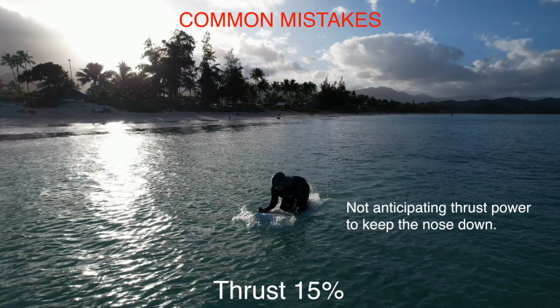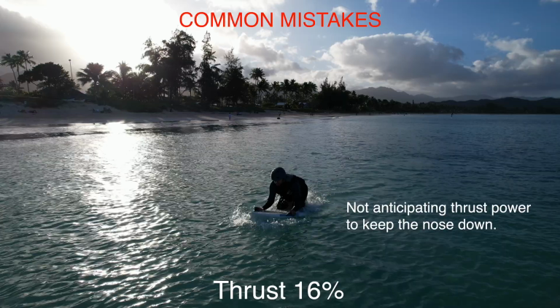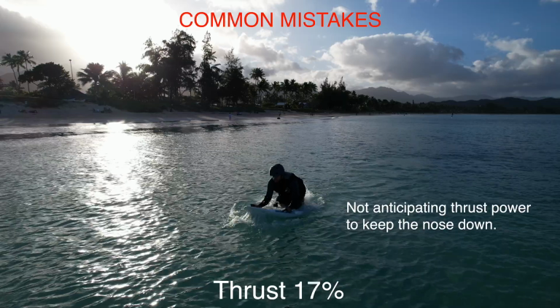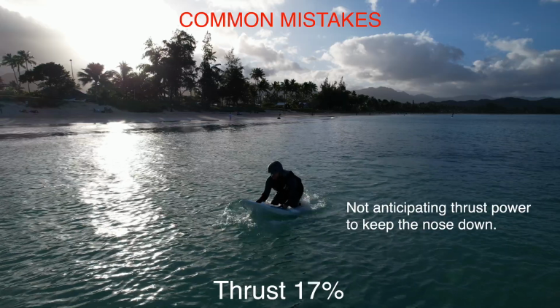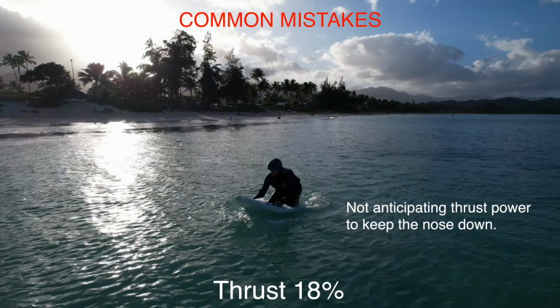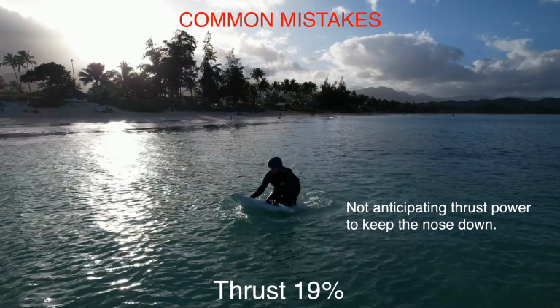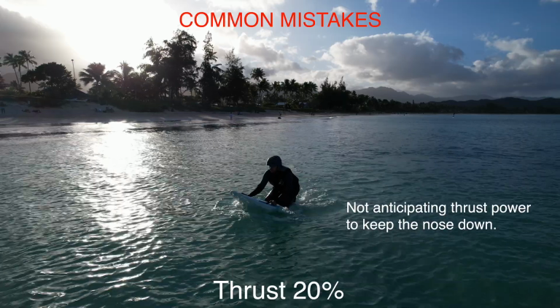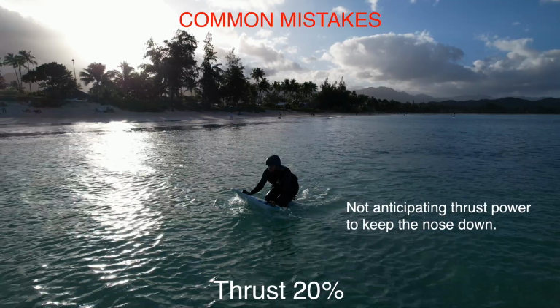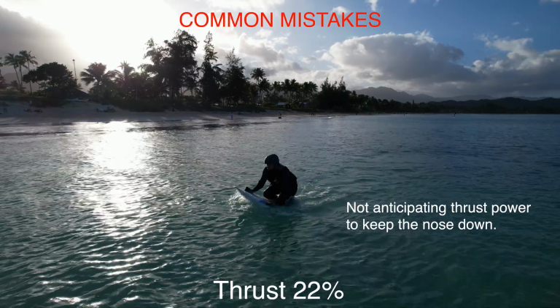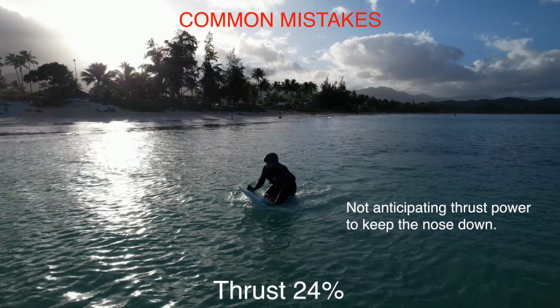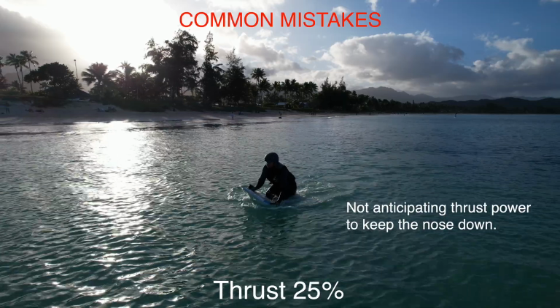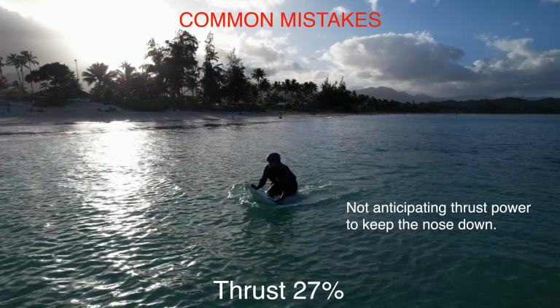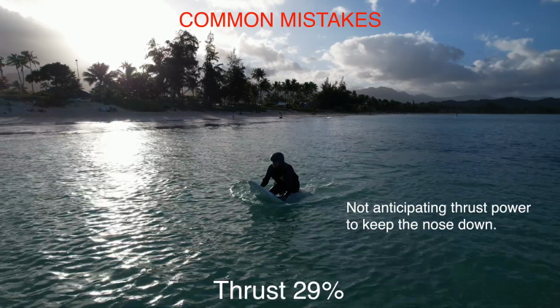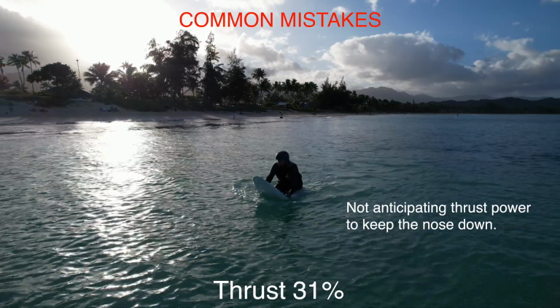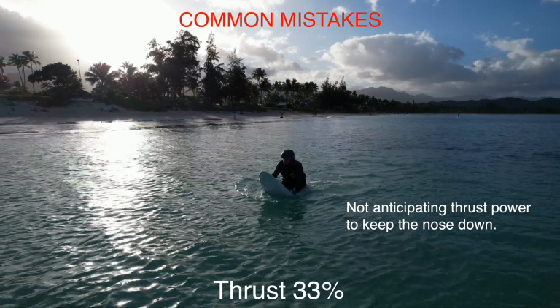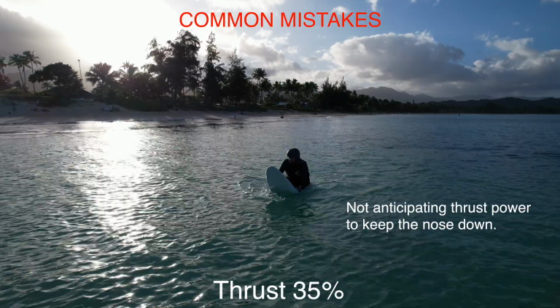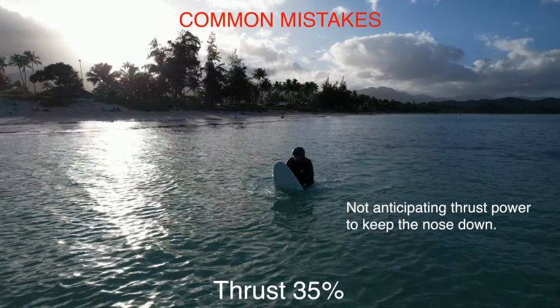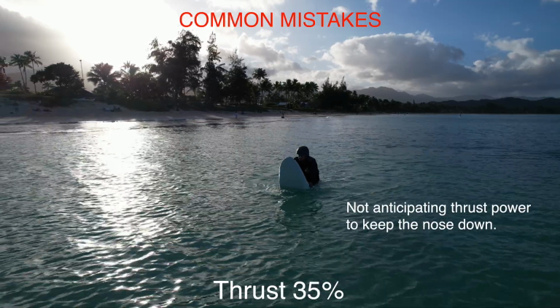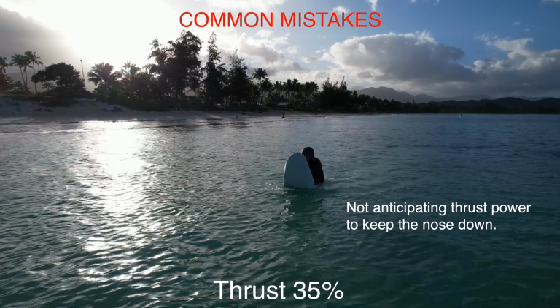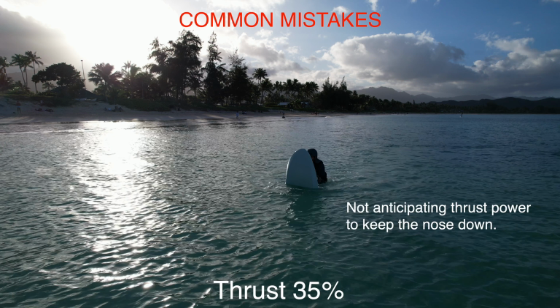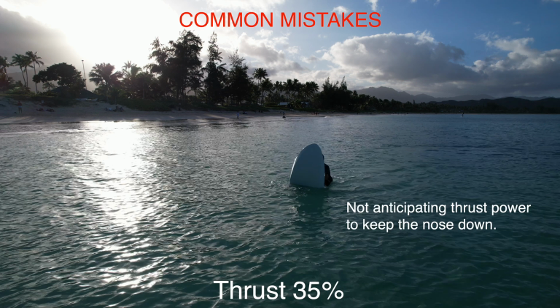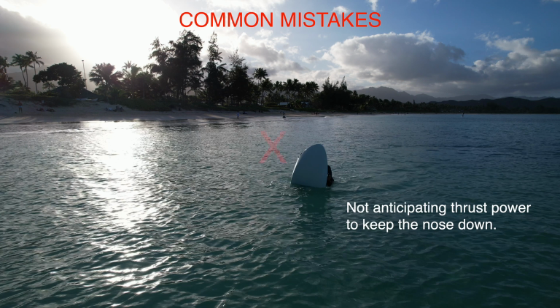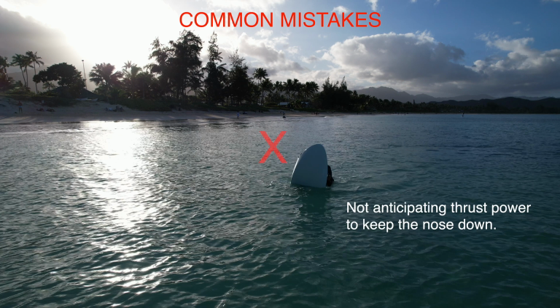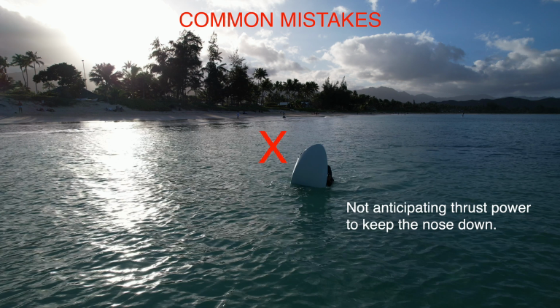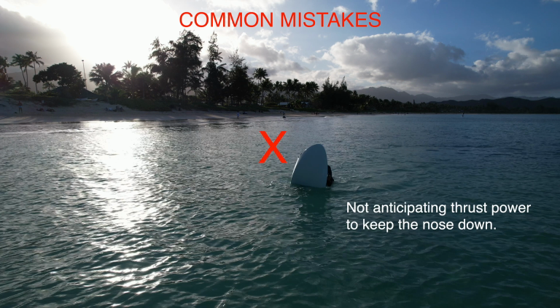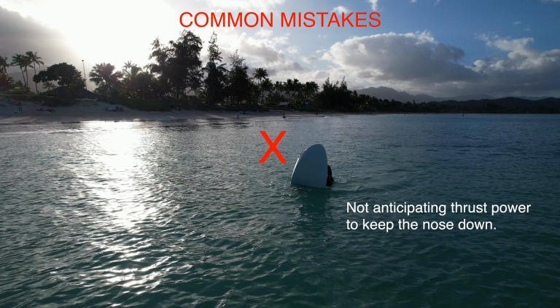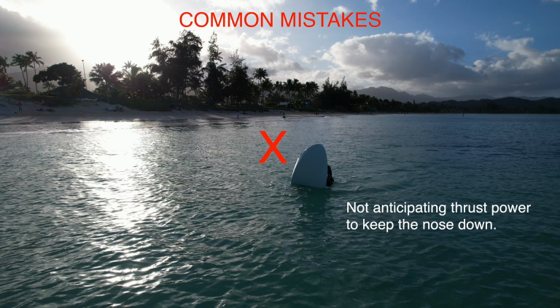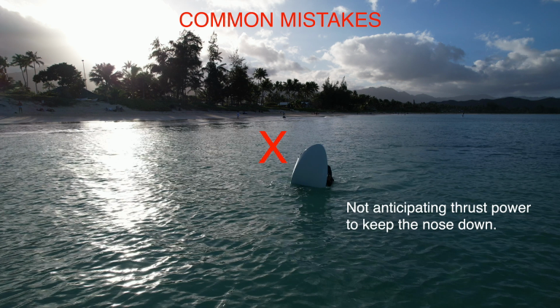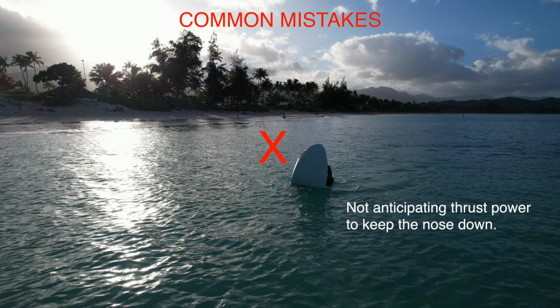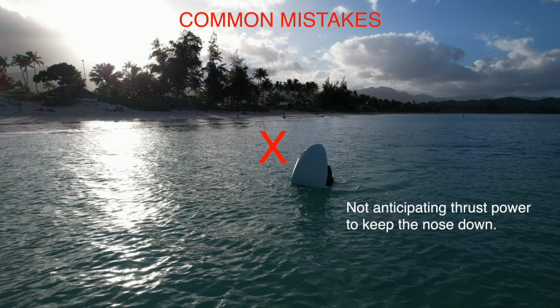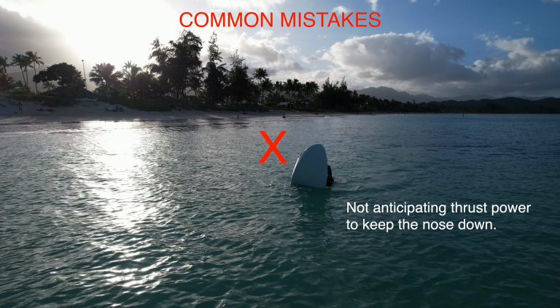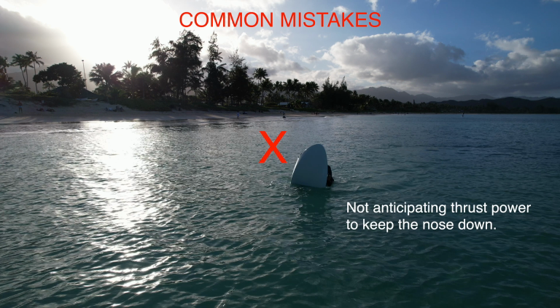The biggest common mistake is not anticipating the motor's thrust, and the nose pitches aggressively upwards.